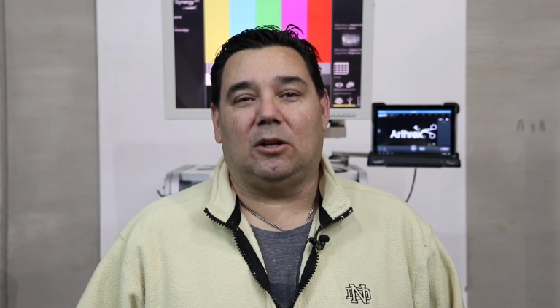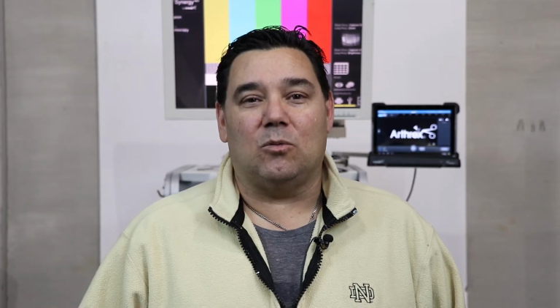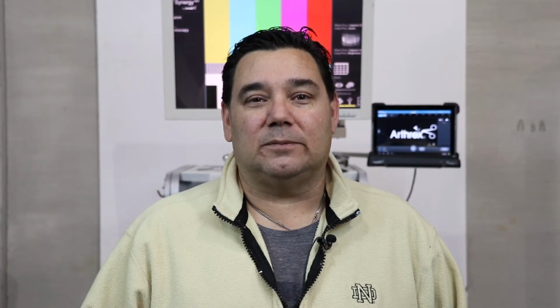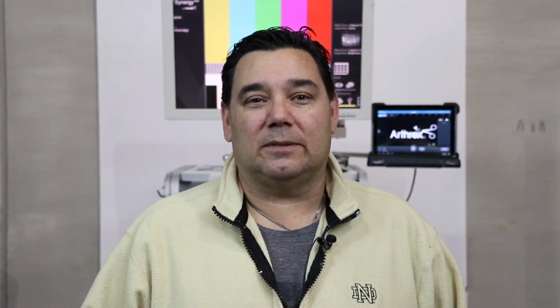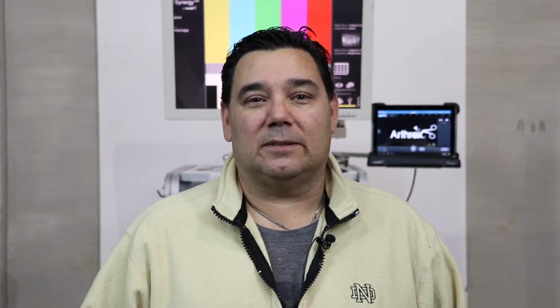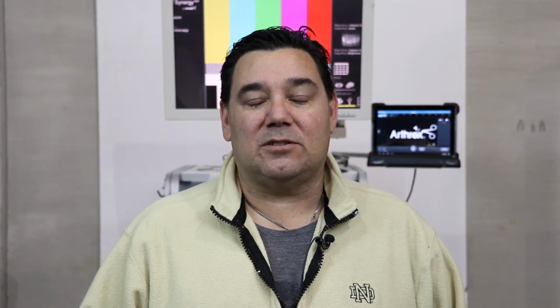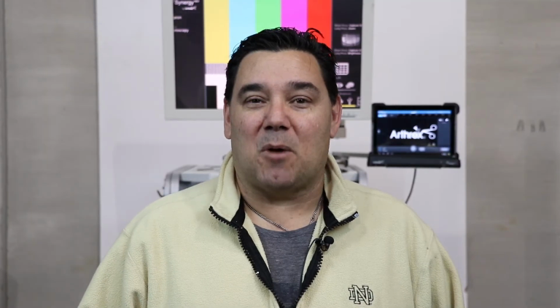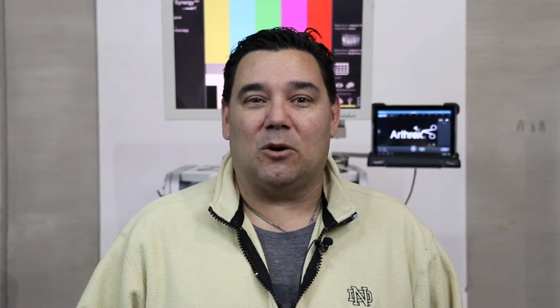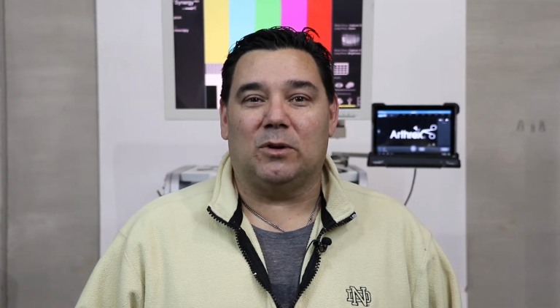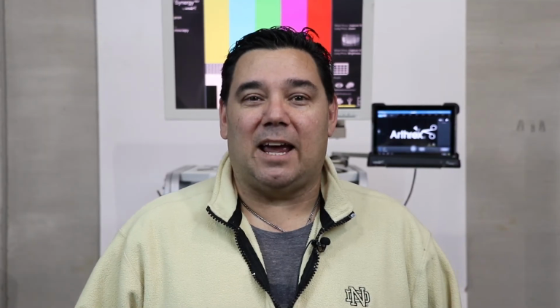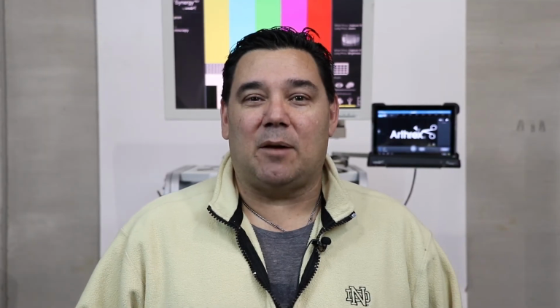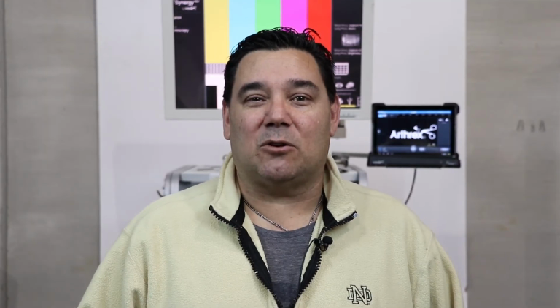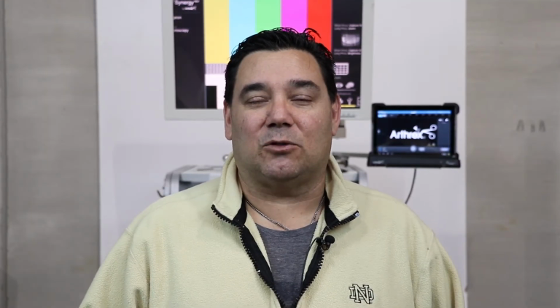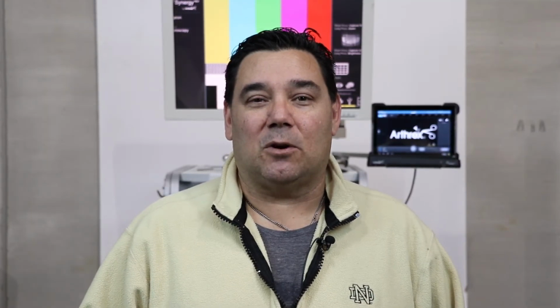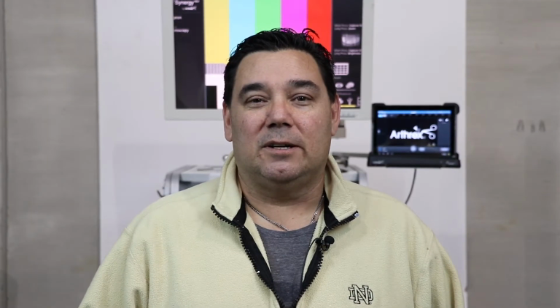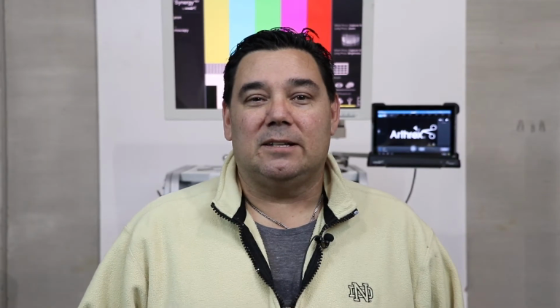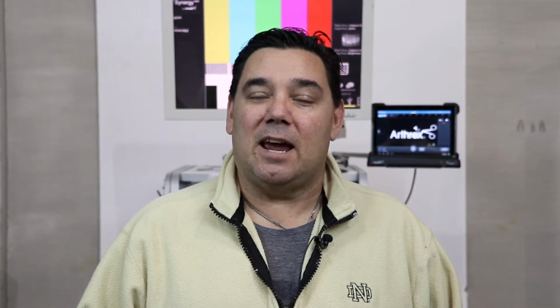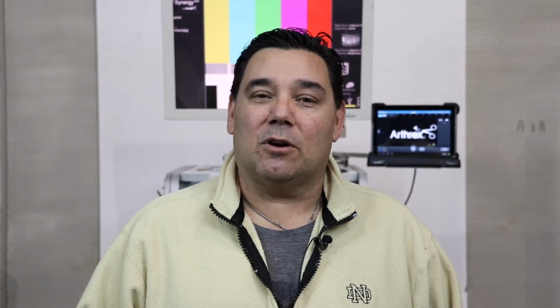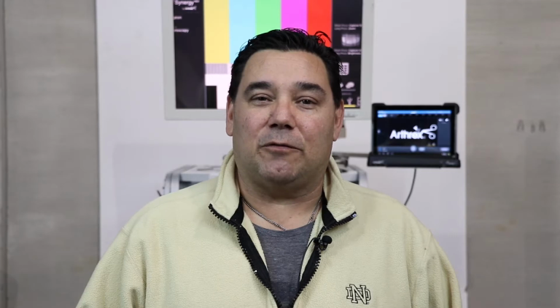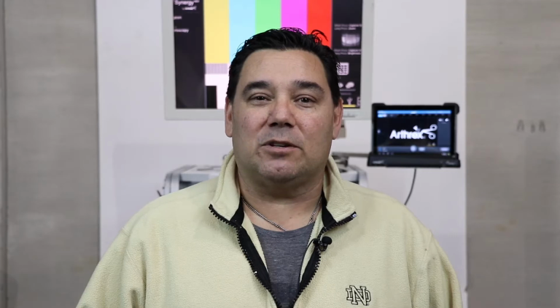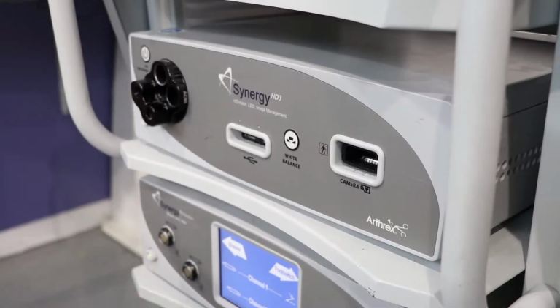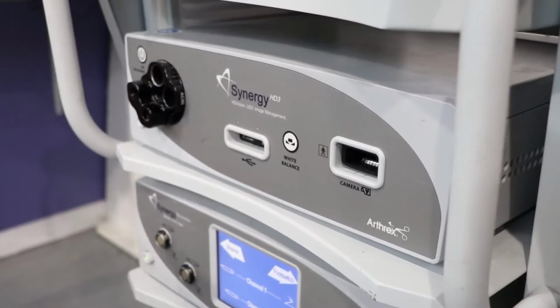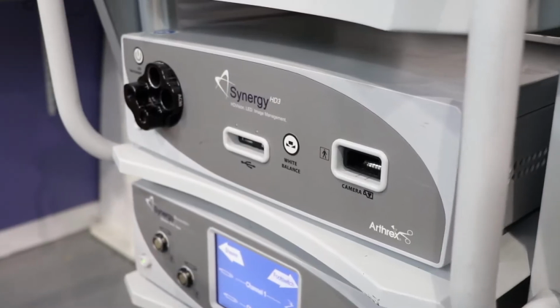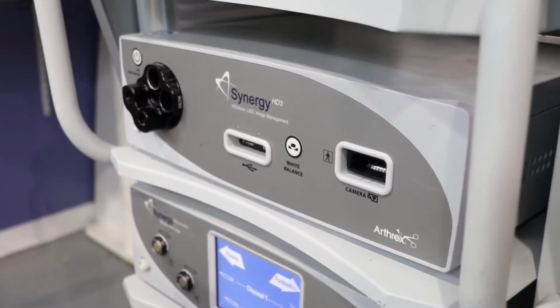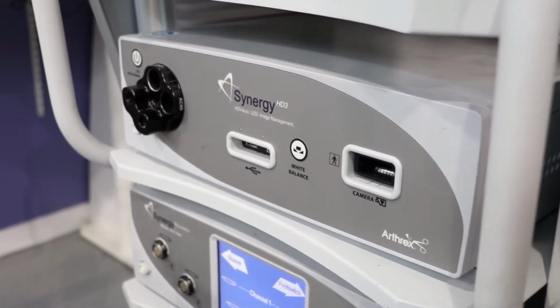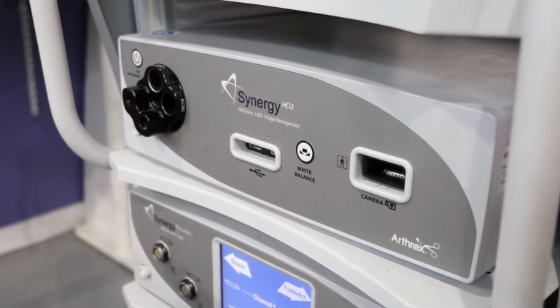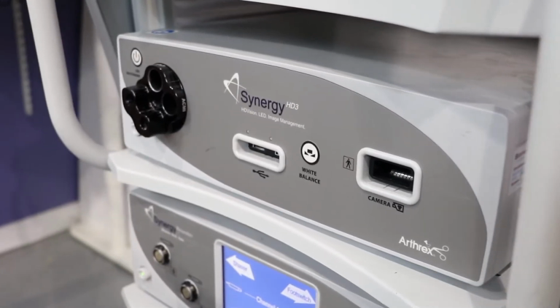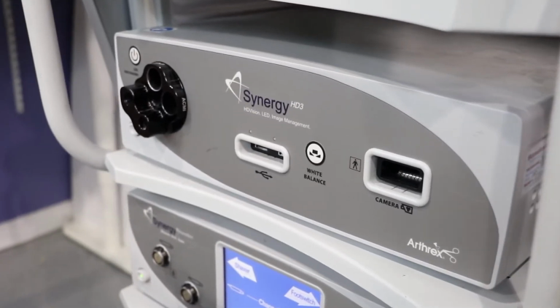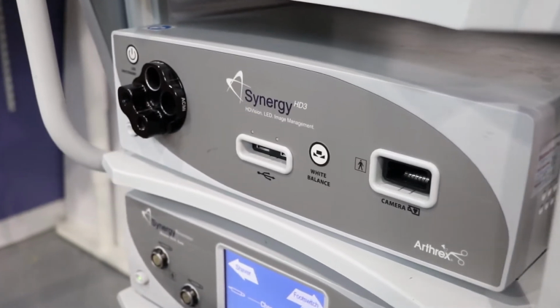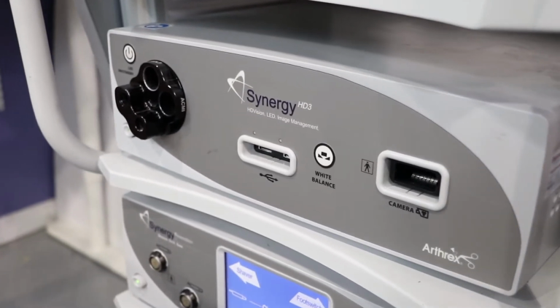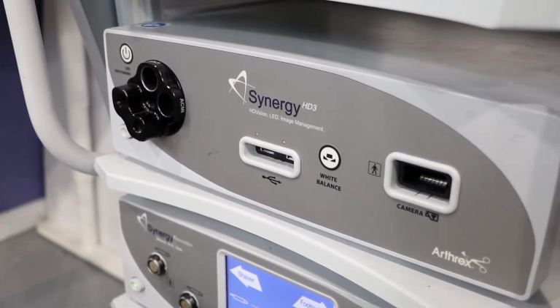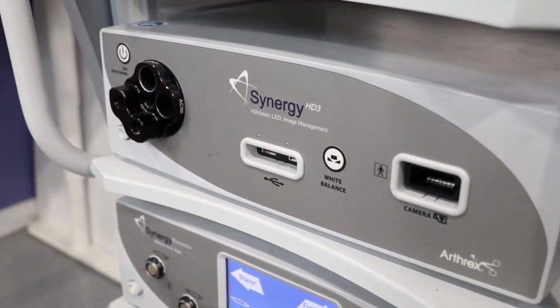Hello, this is Michael with AA Medical Store. Today we're going to focus on the Arthrex Synergy HD3 system.